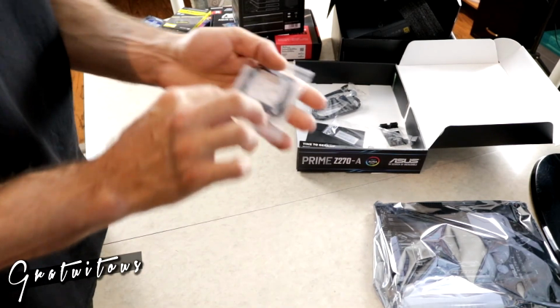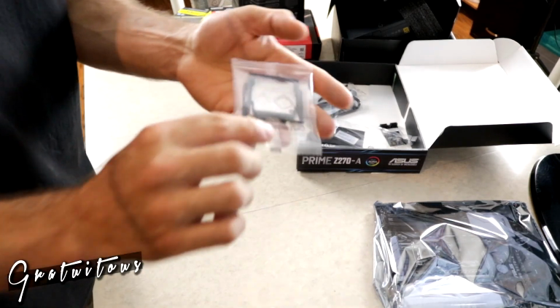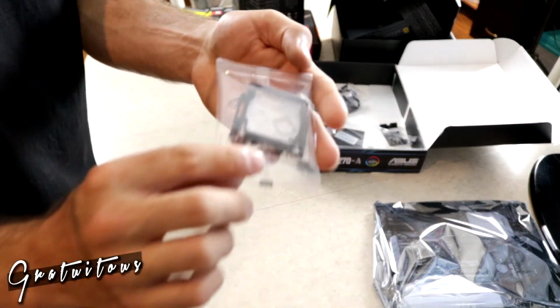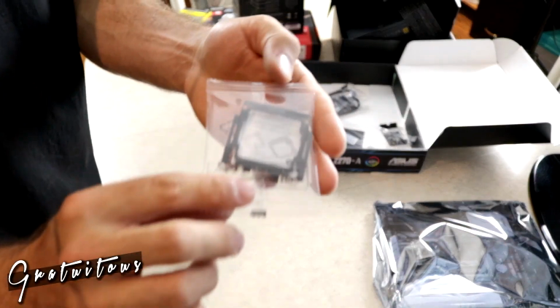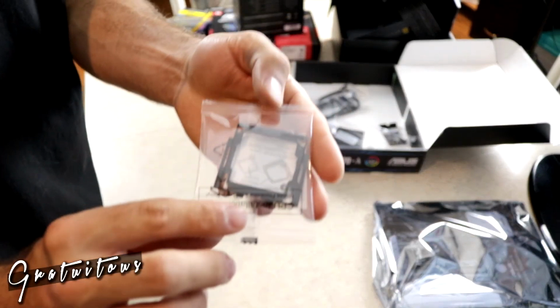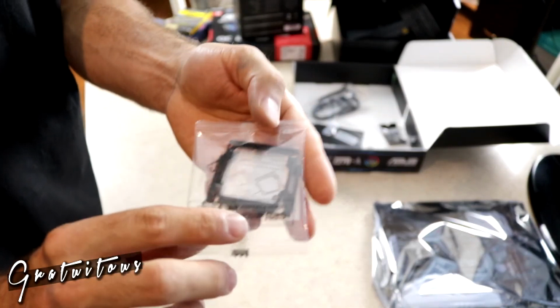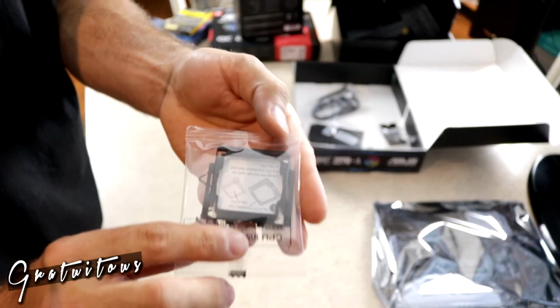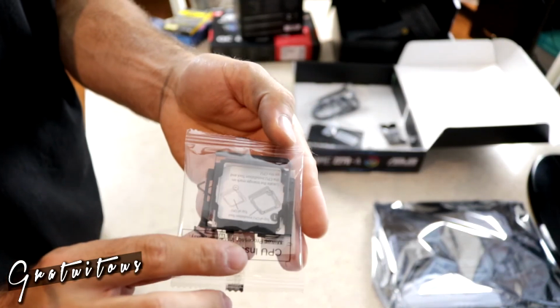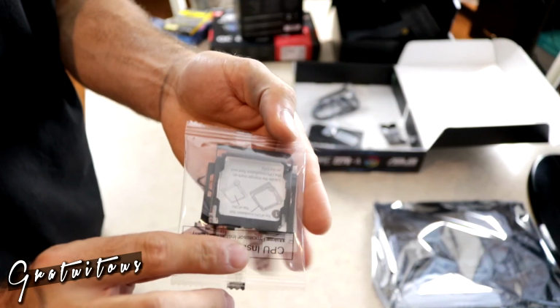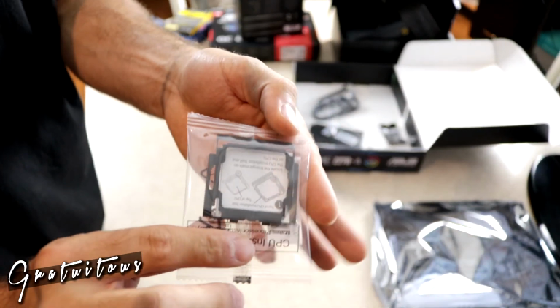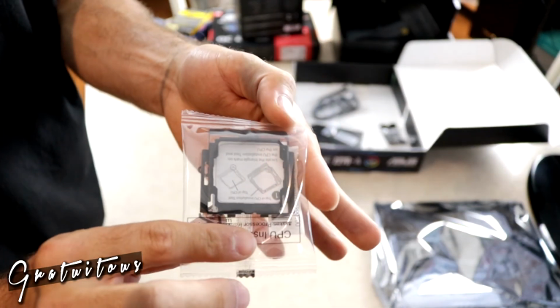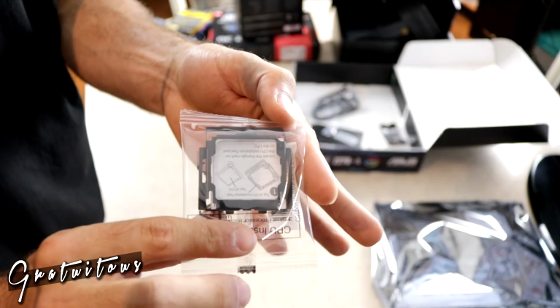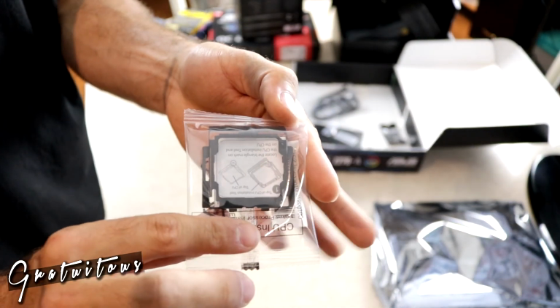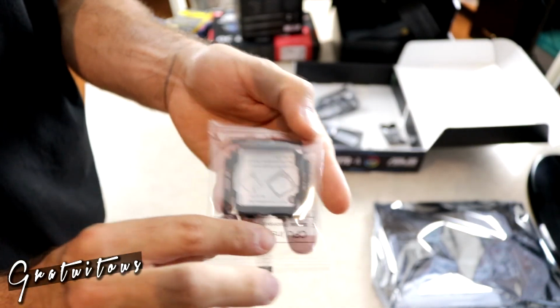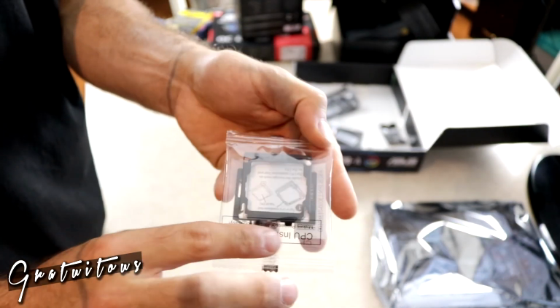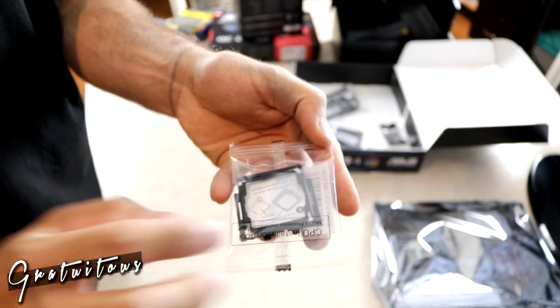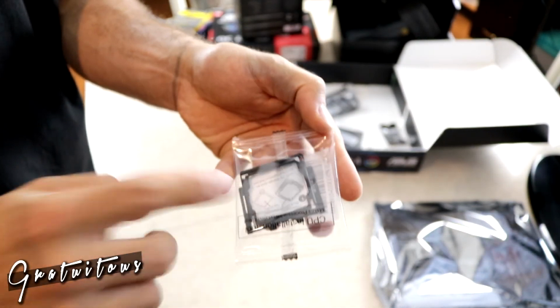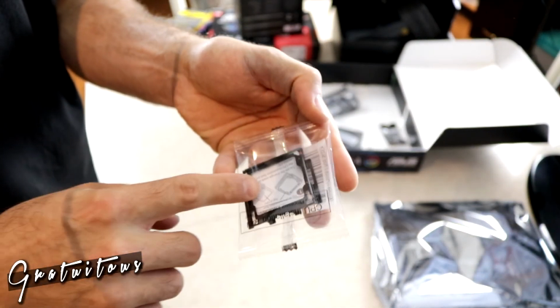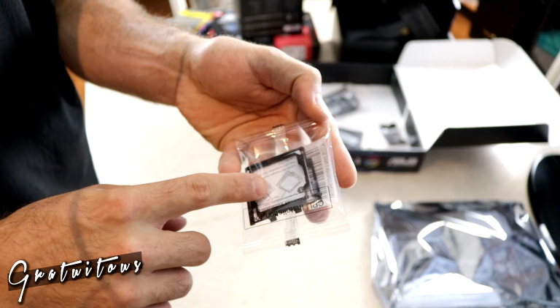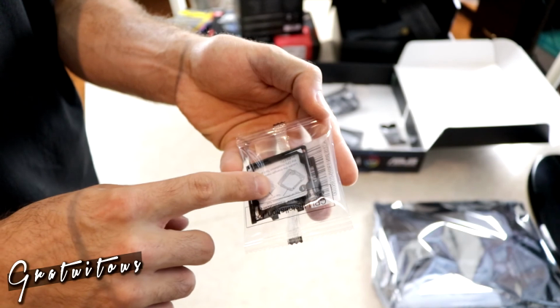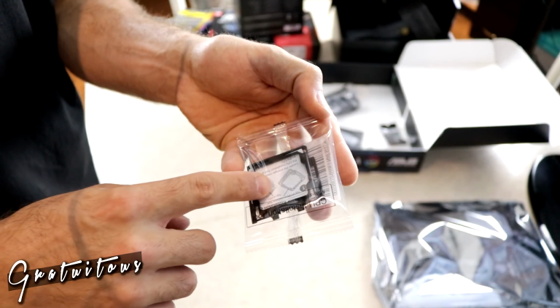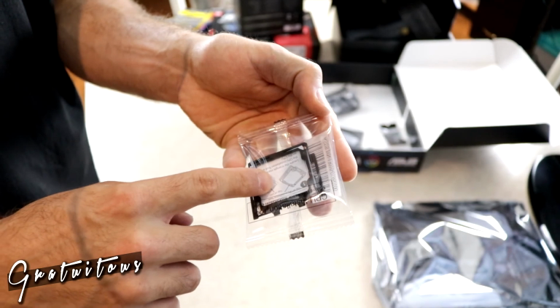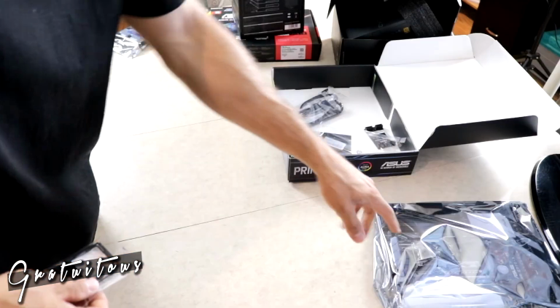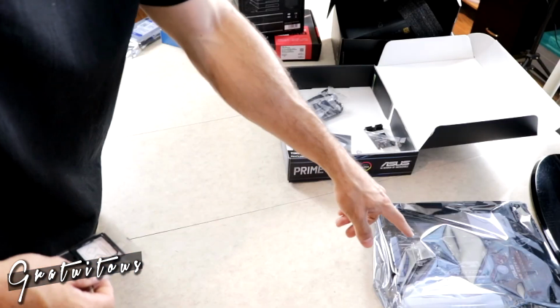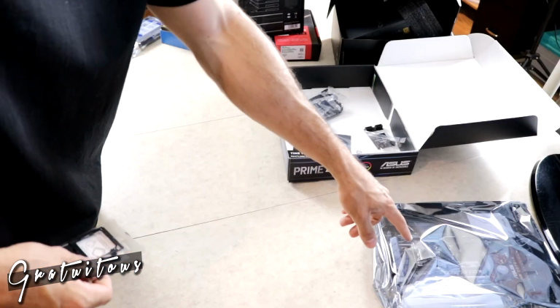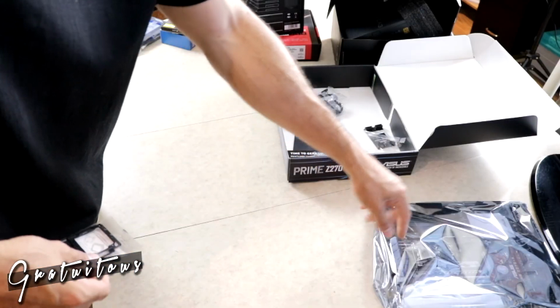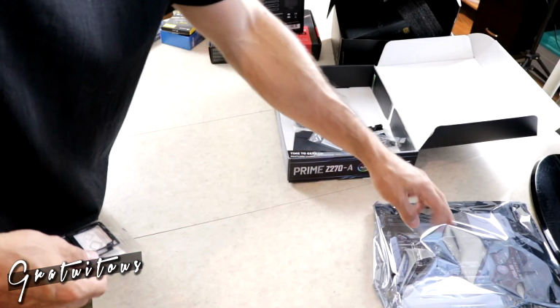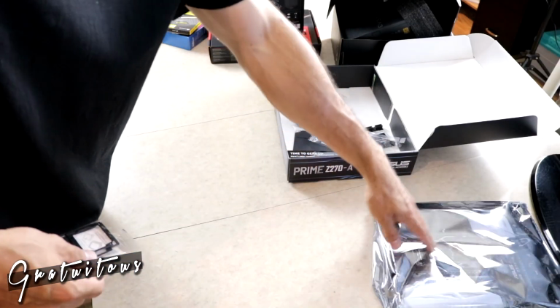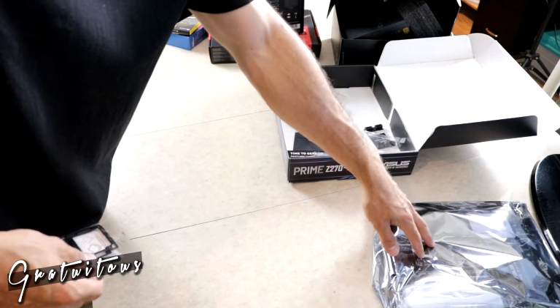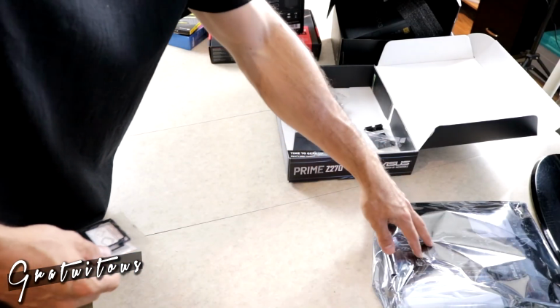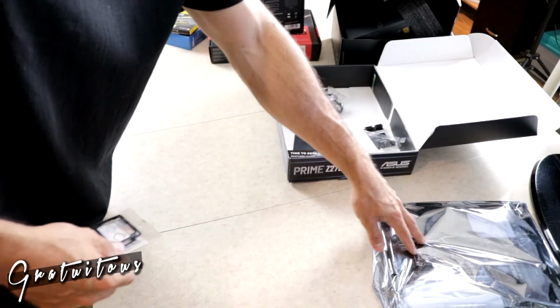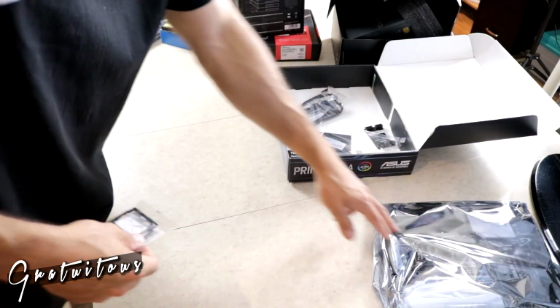Something that ASUS has been coming out with is this CPU installer — you put your CPU in here first and then install it into the socket of the motherboard.